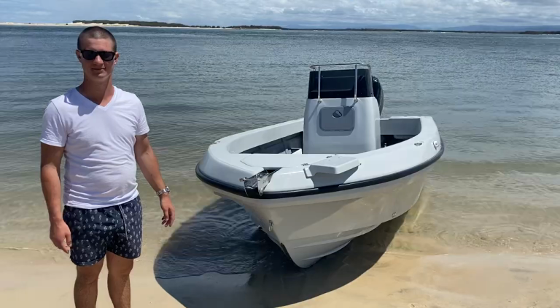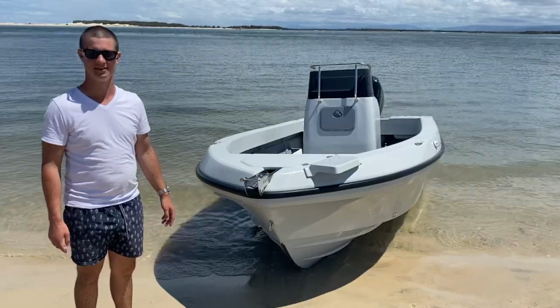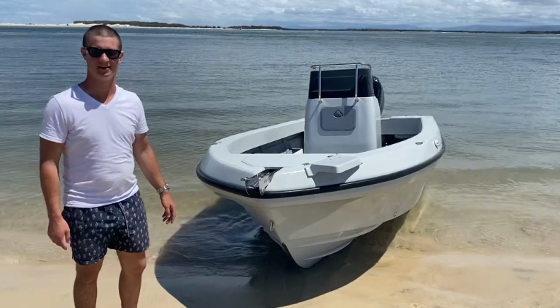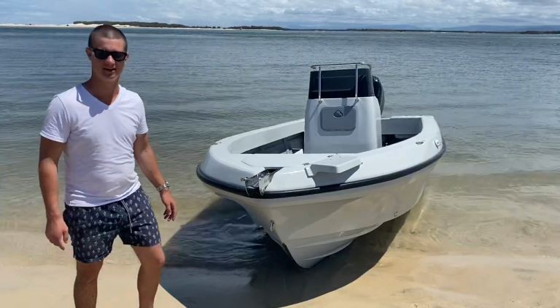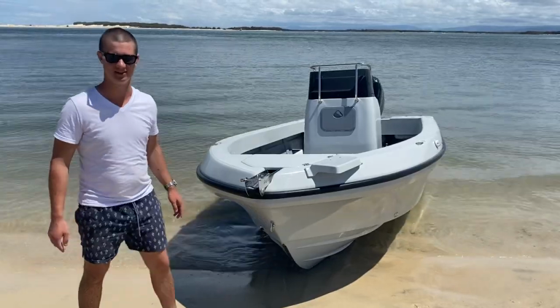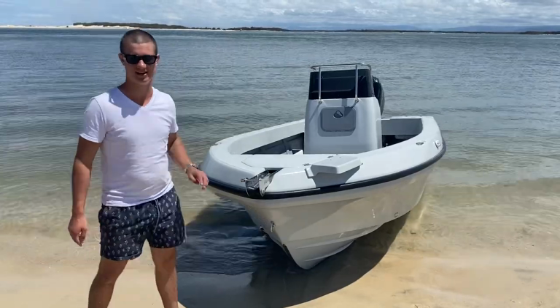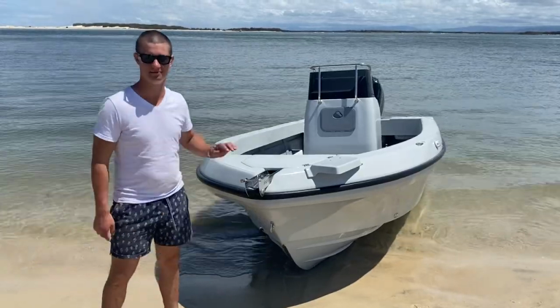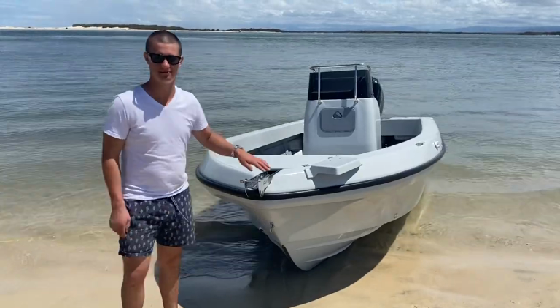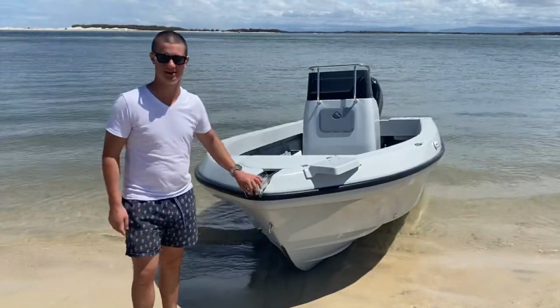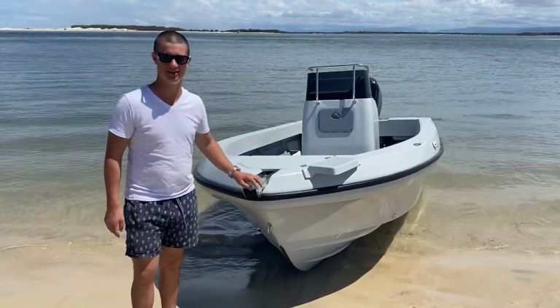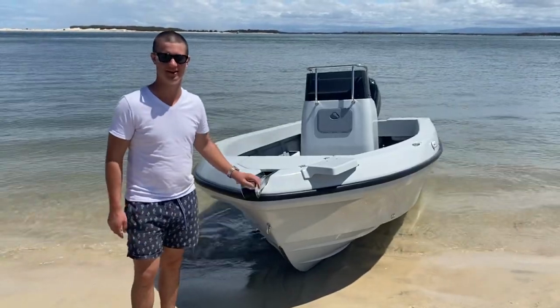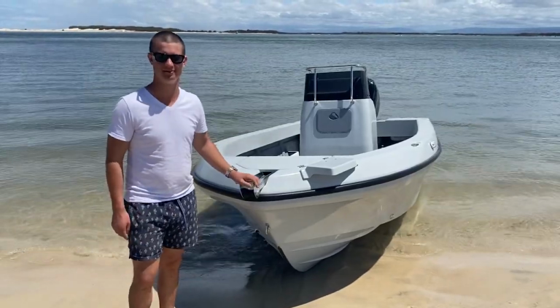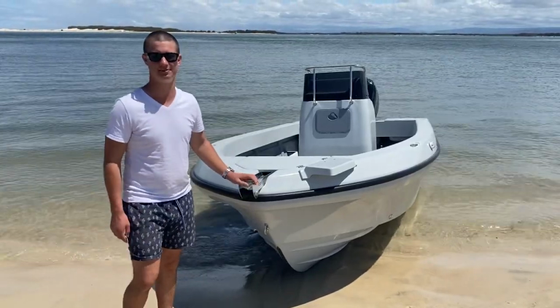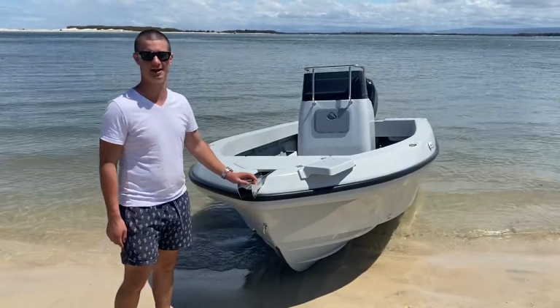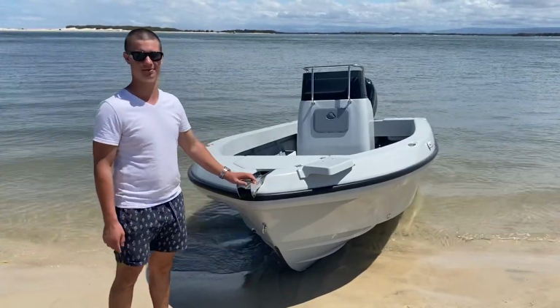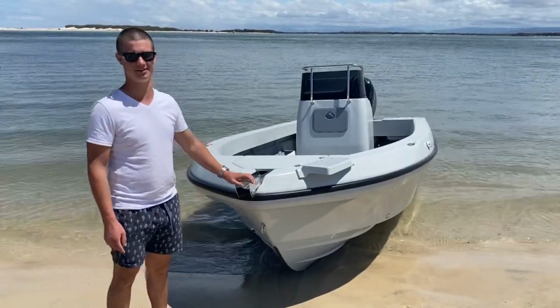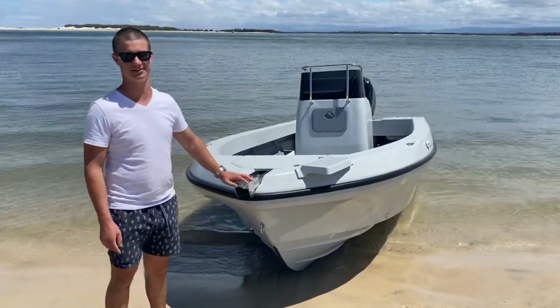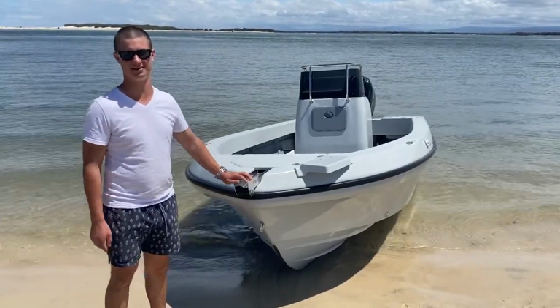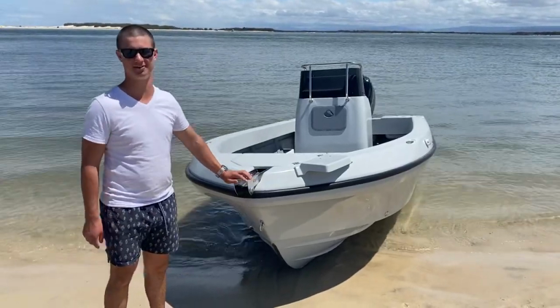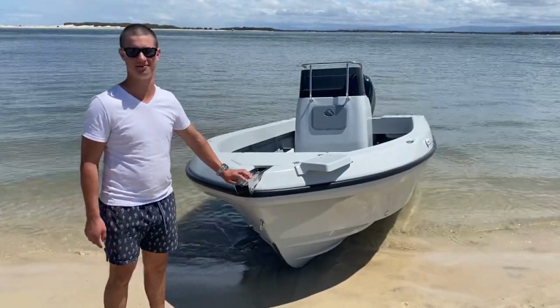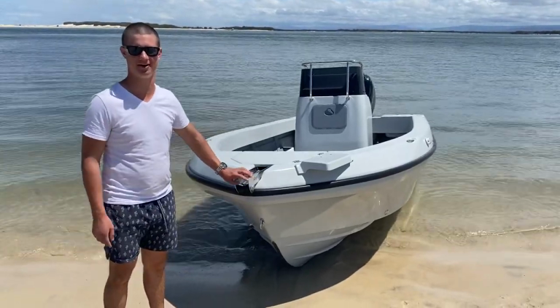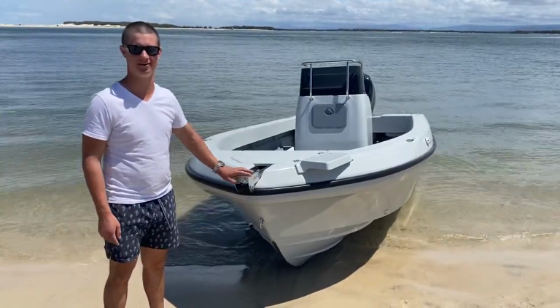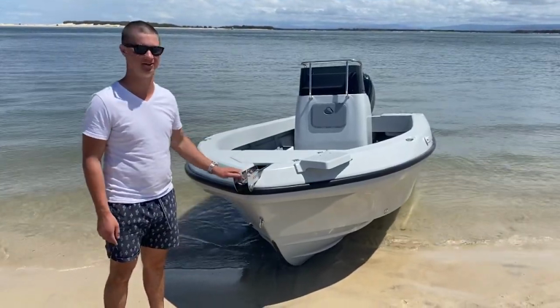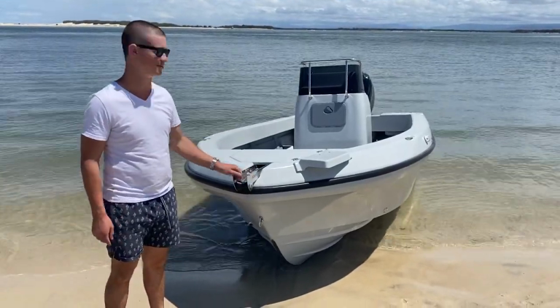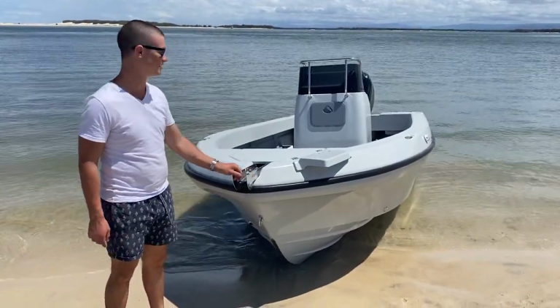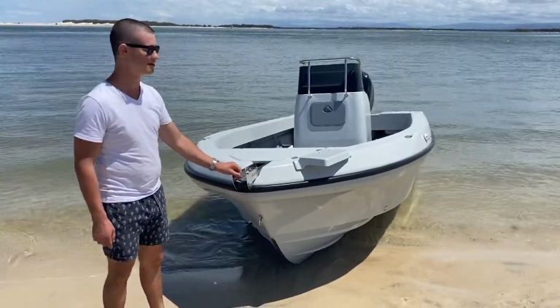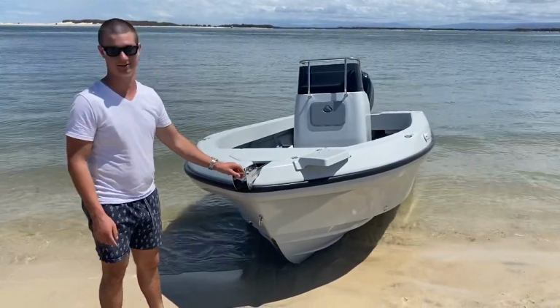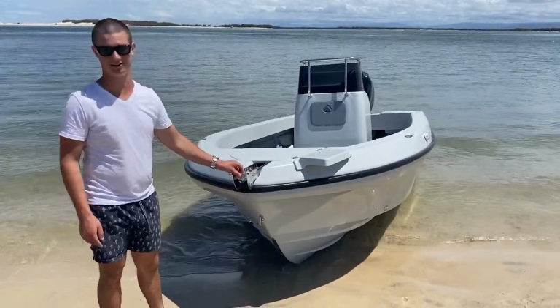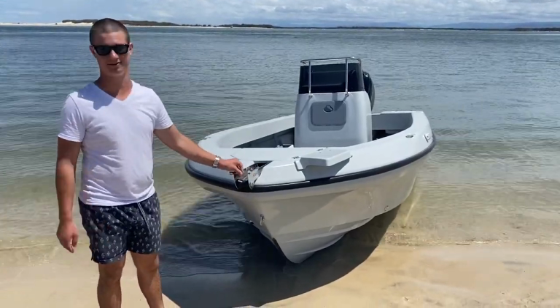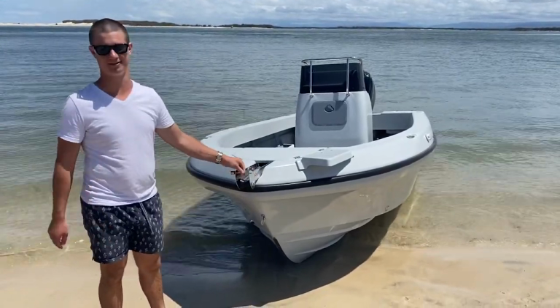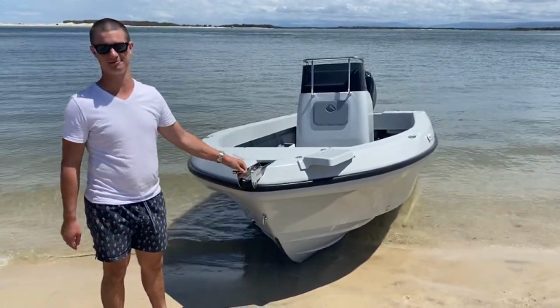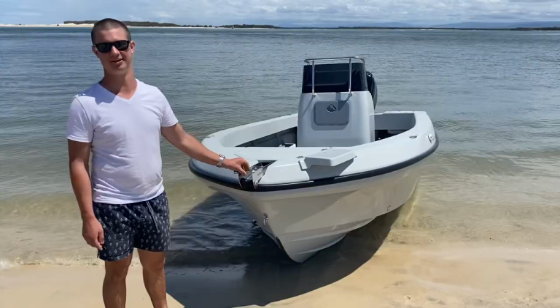Hi guys, Adam from Benito here. Just been out water testing with the Grave 500. Had lots of fun this morning.